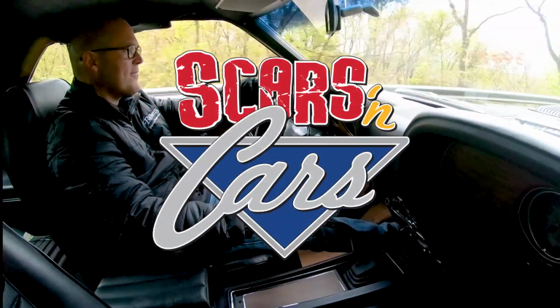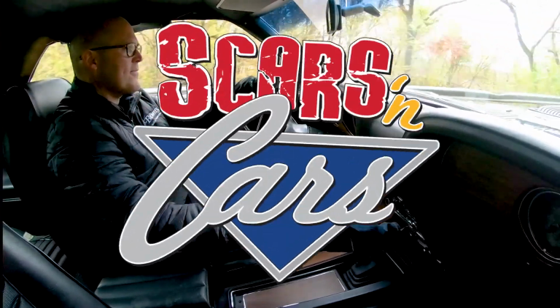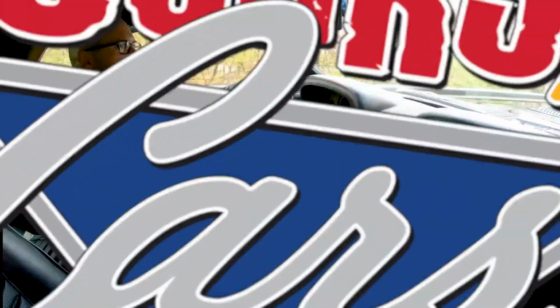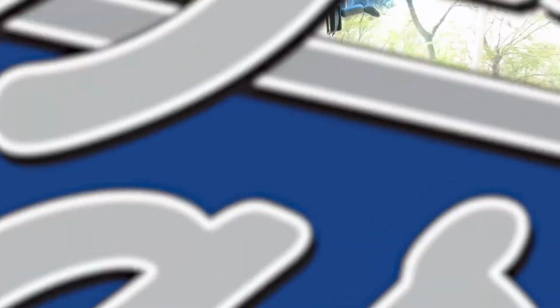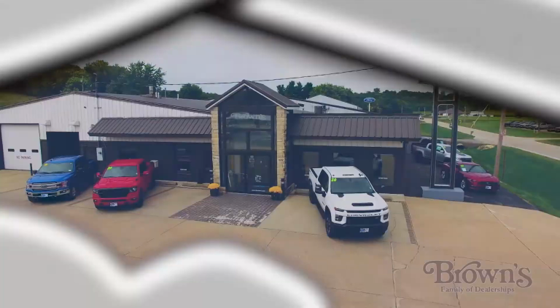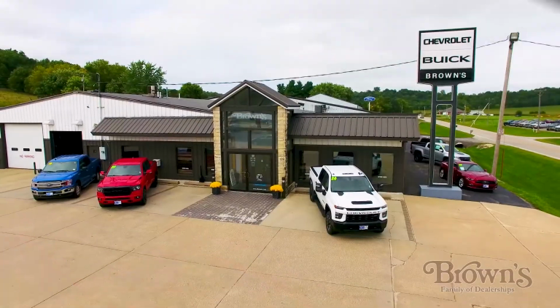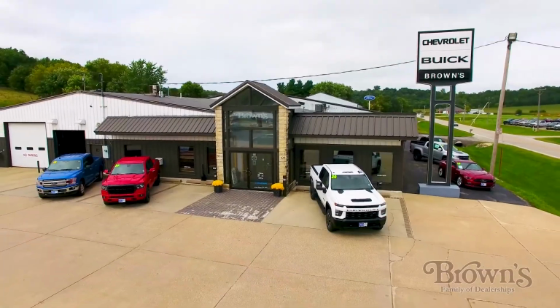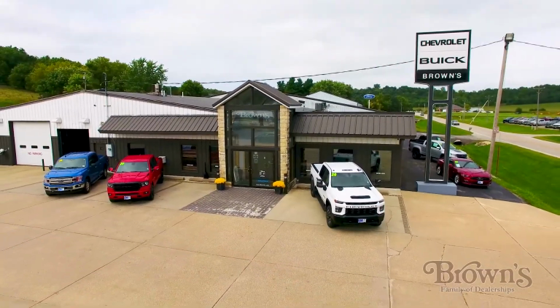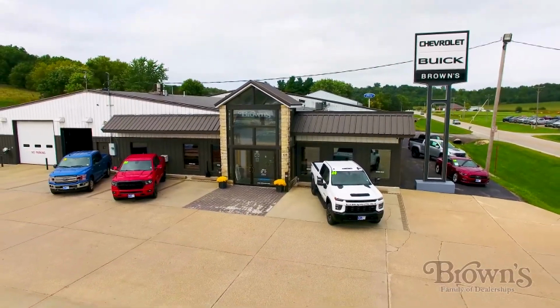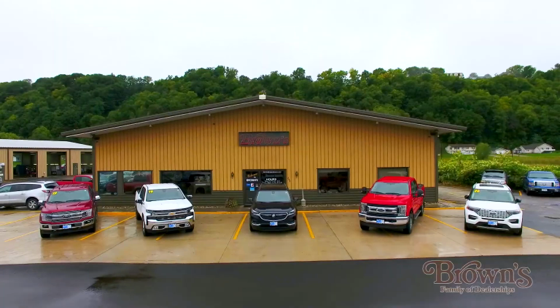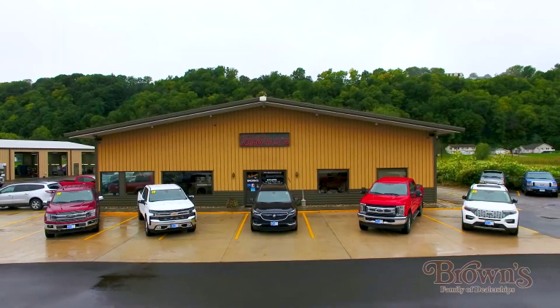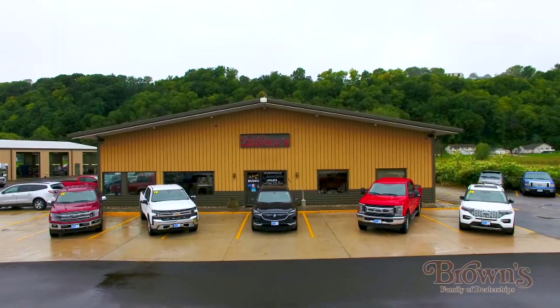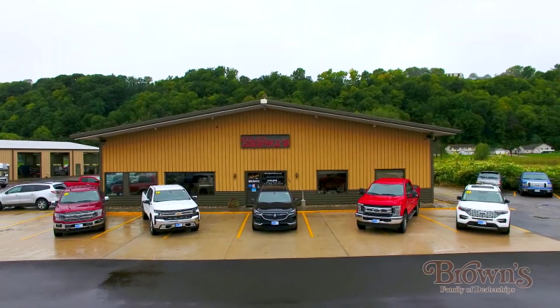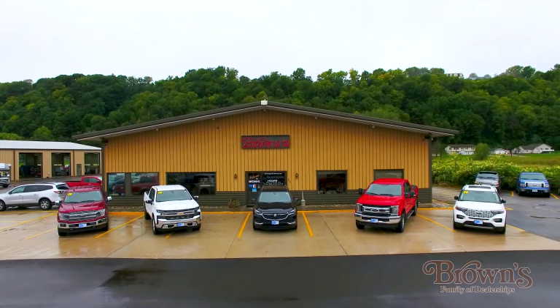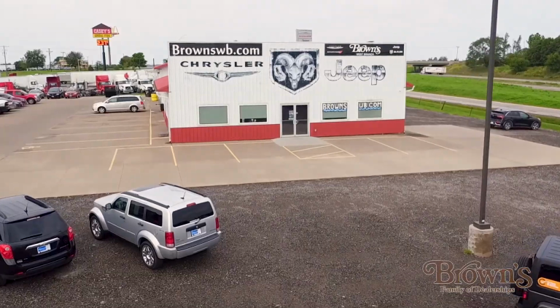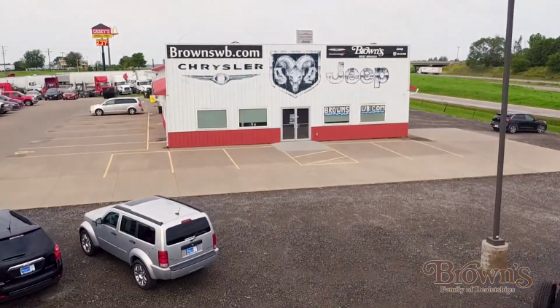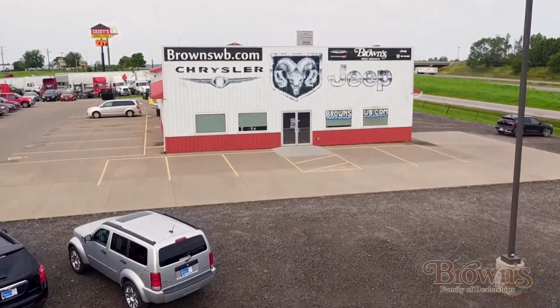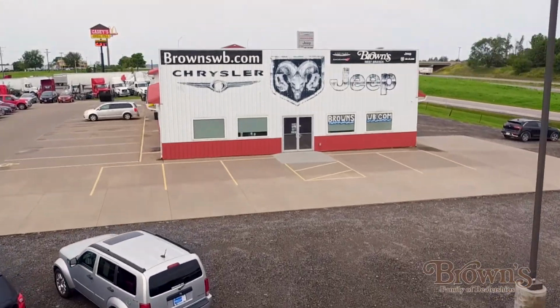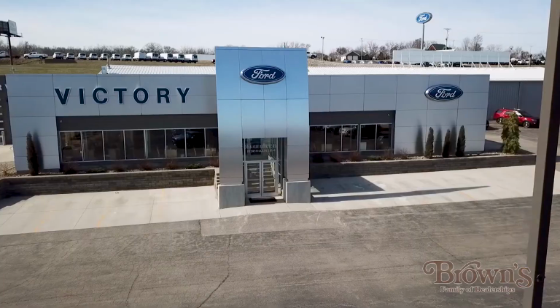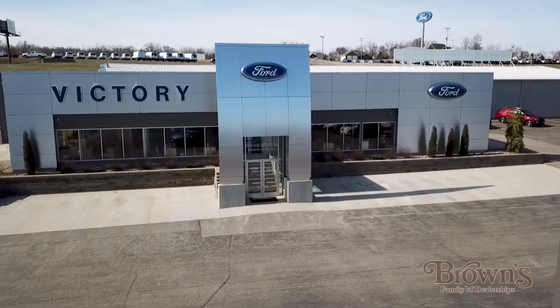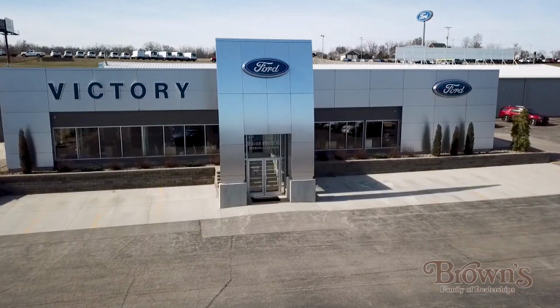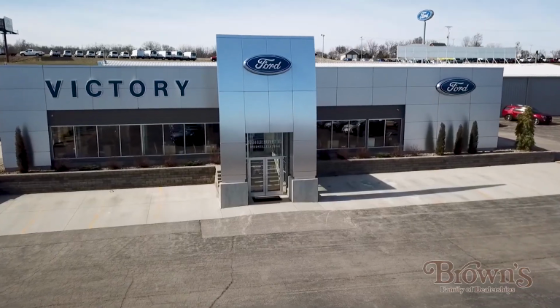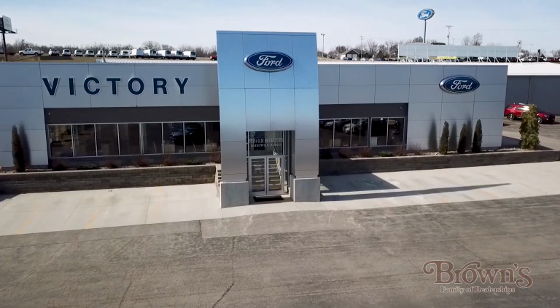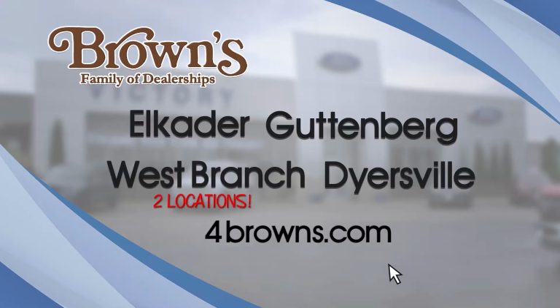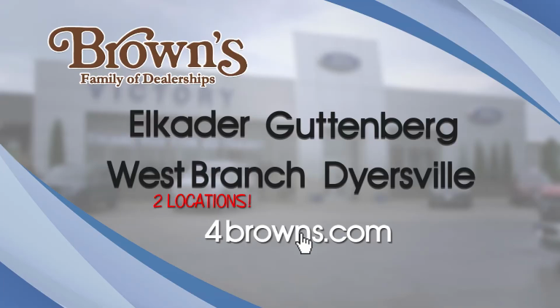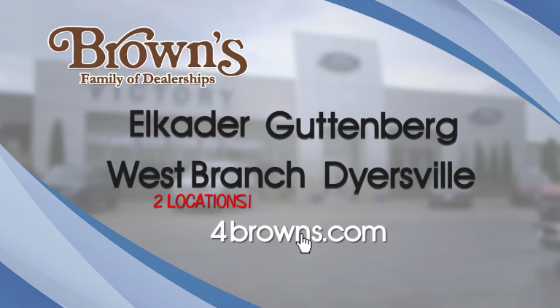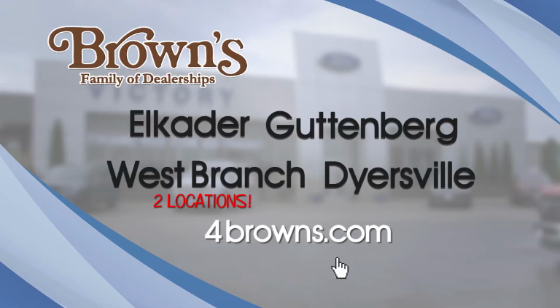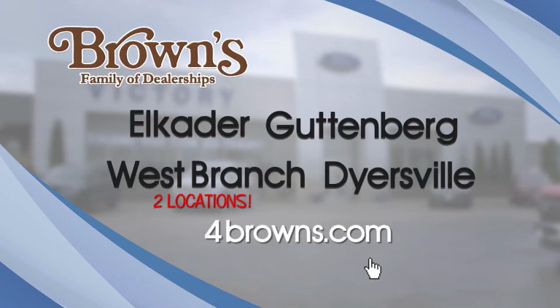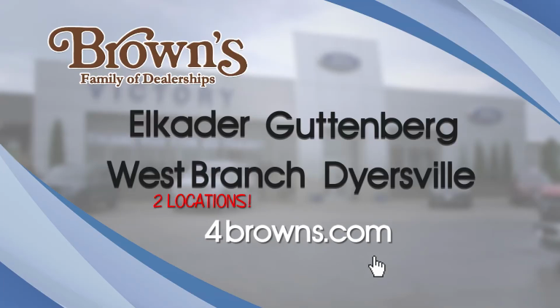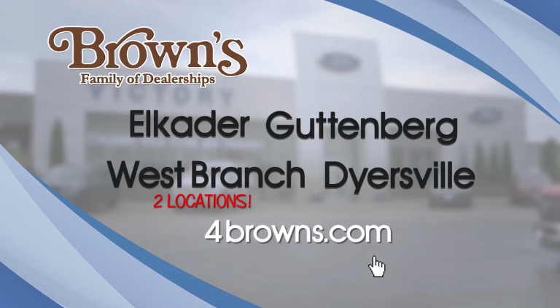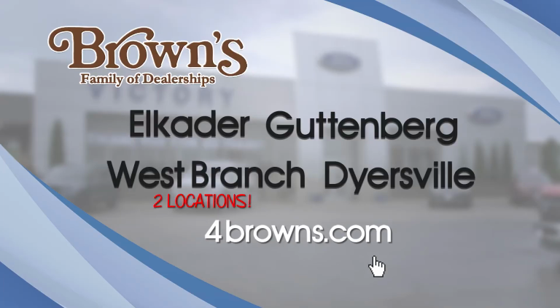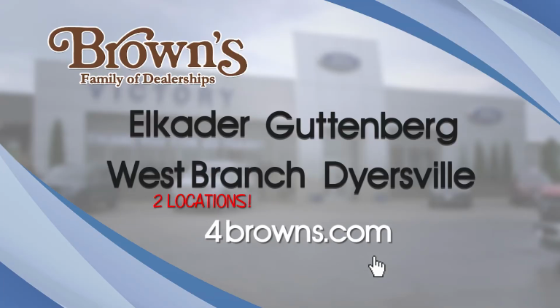Scars and Cars, brought to you by the Browns family of dealerships. Find them at 4browns.com.